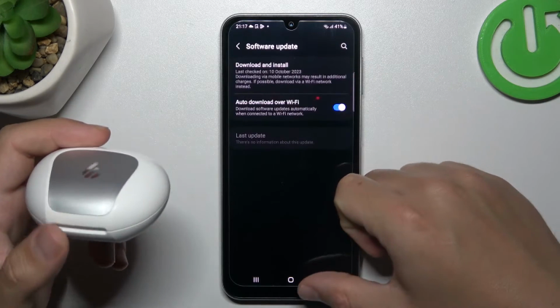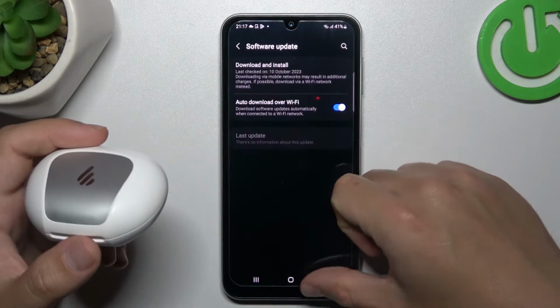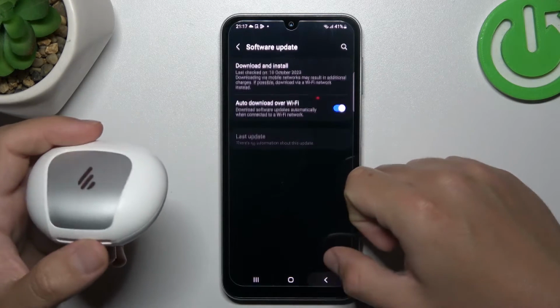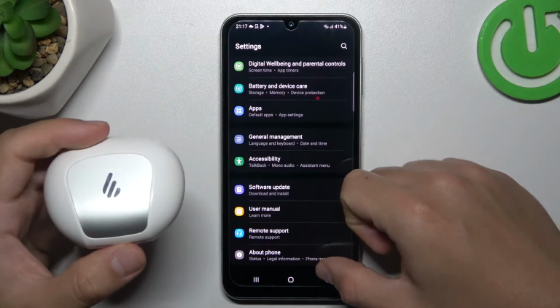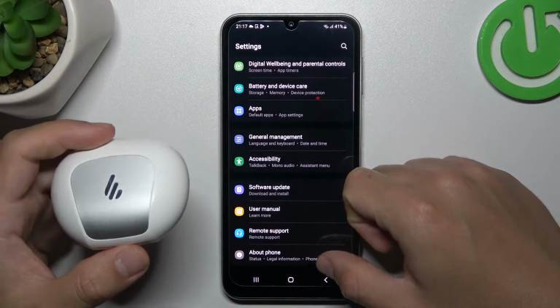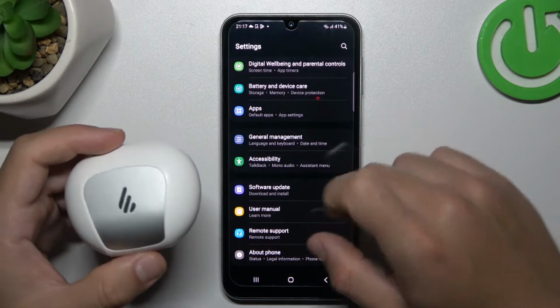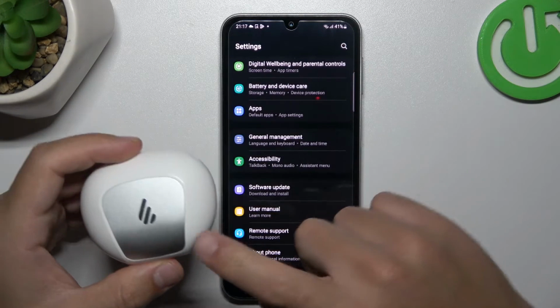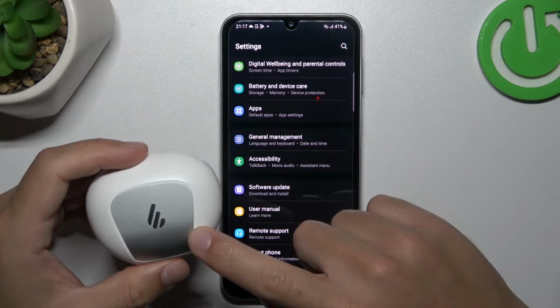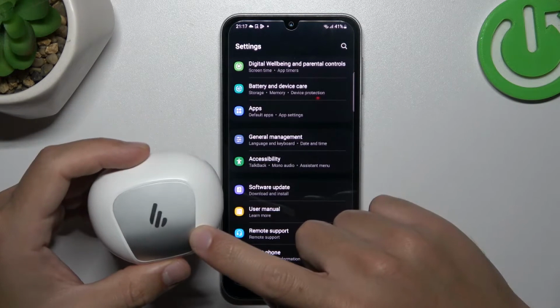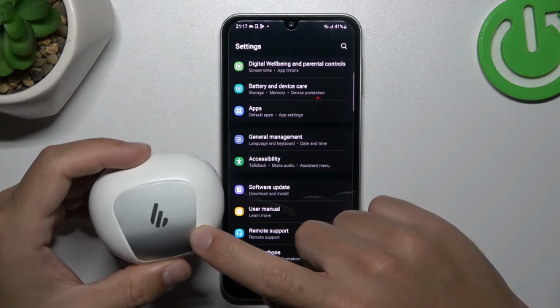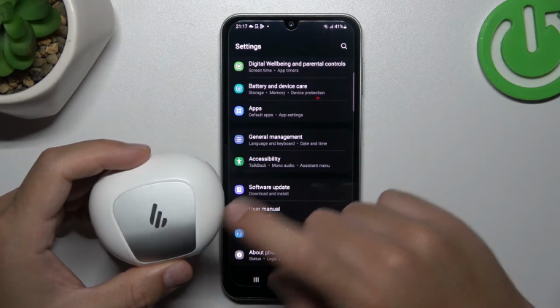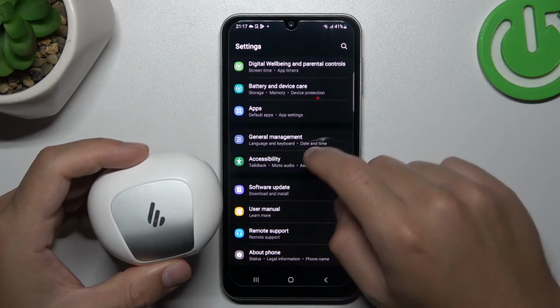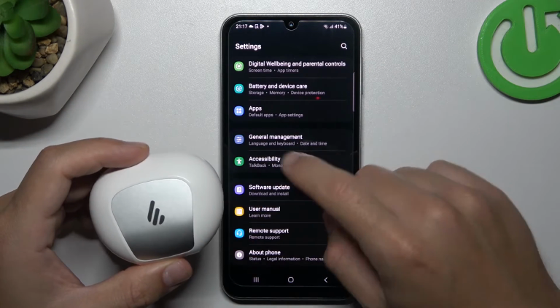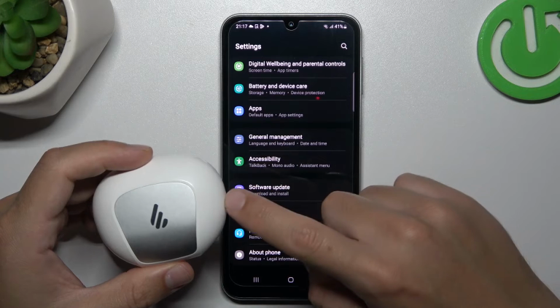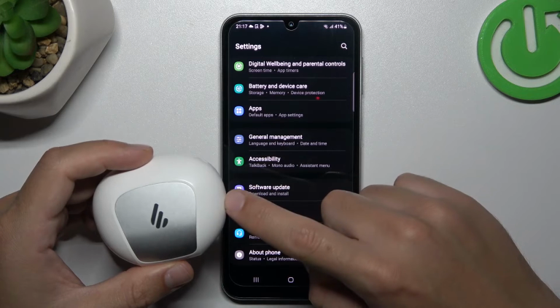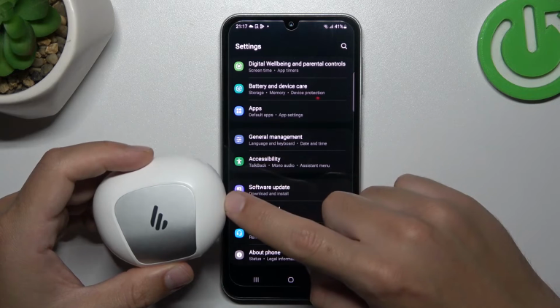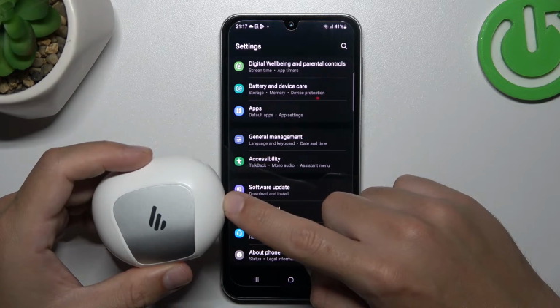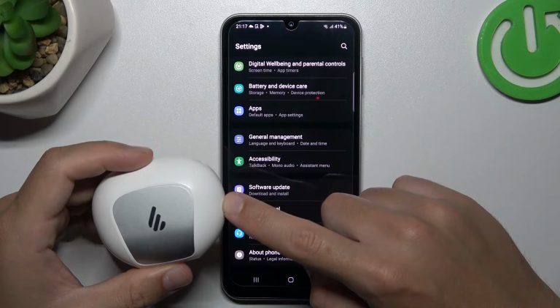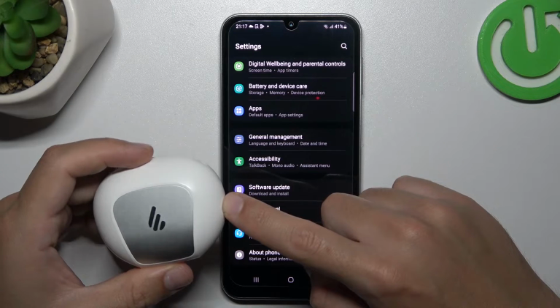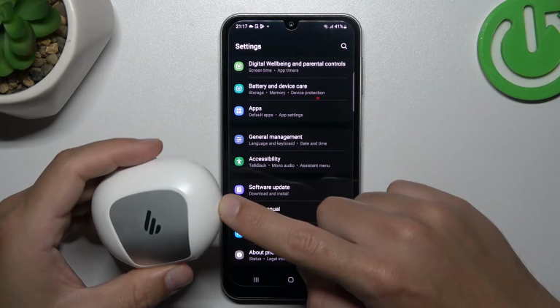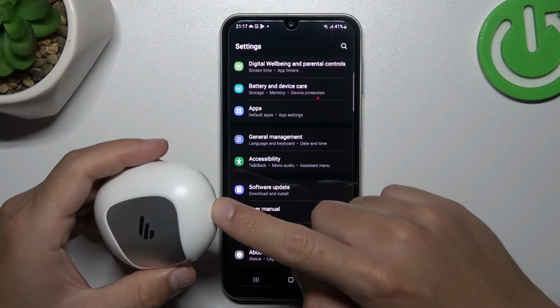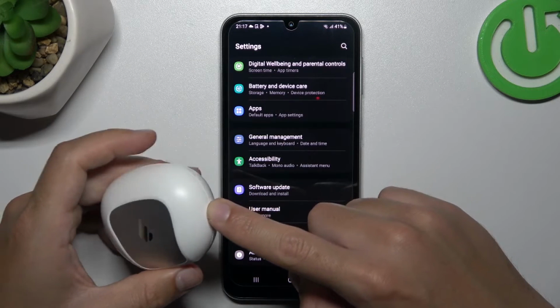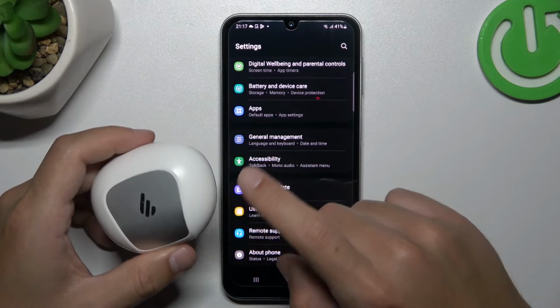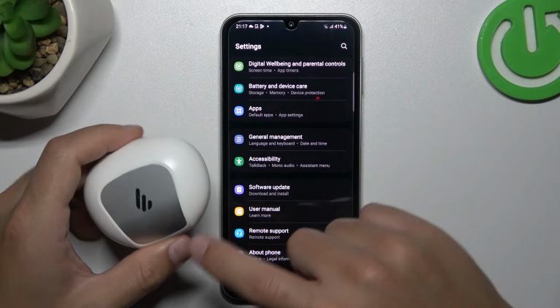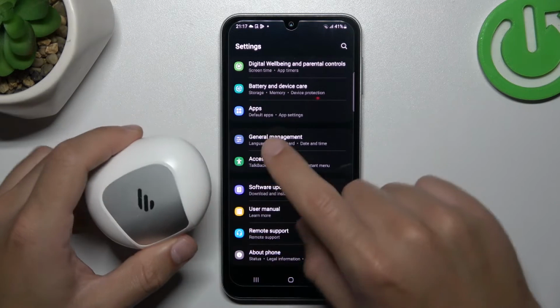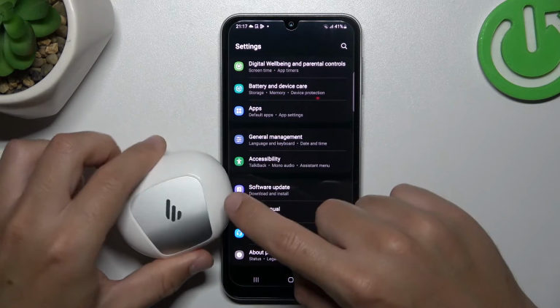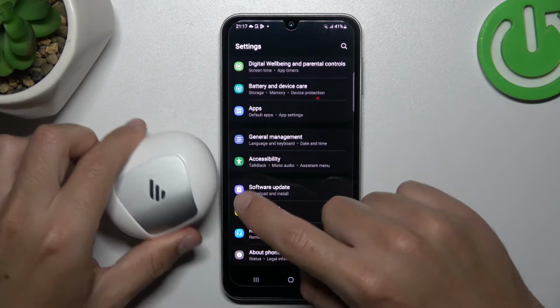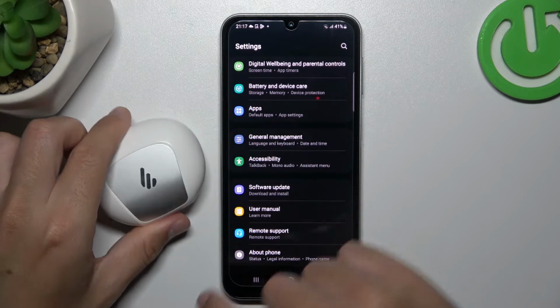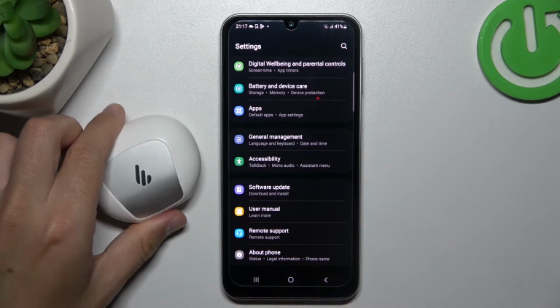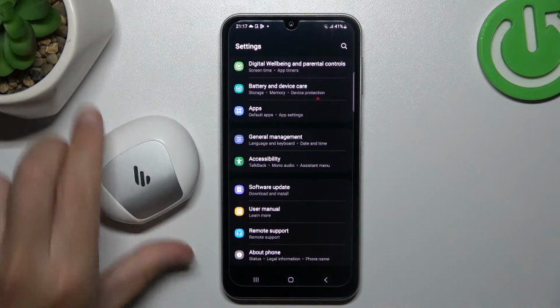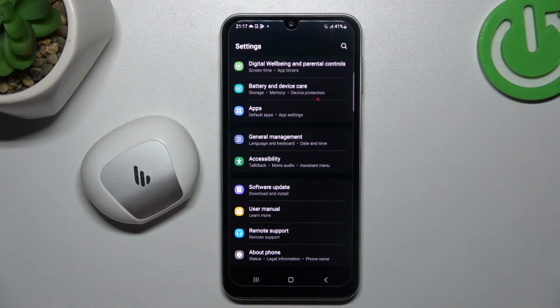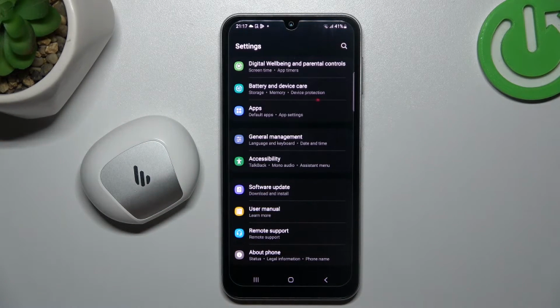And the last recommendation: check your Bluetooth accessory and your phone with other Bluetooth devices to find out which one is visible and which one is causing the problem.